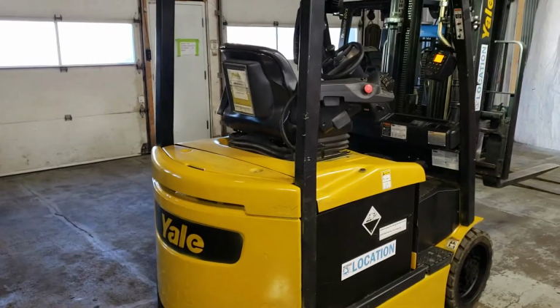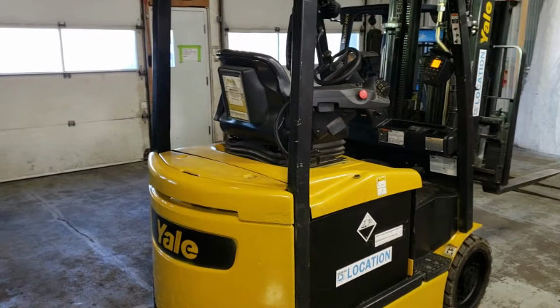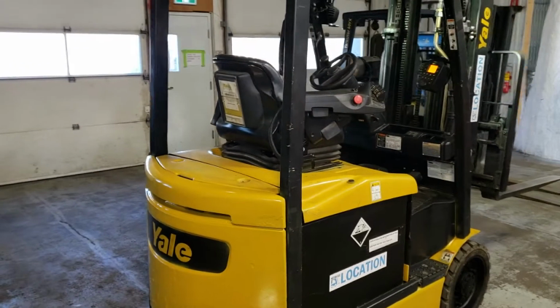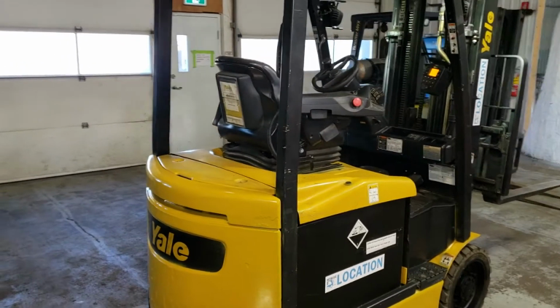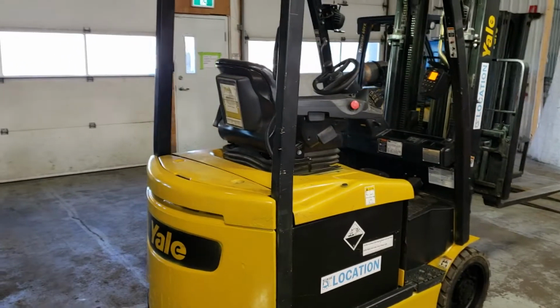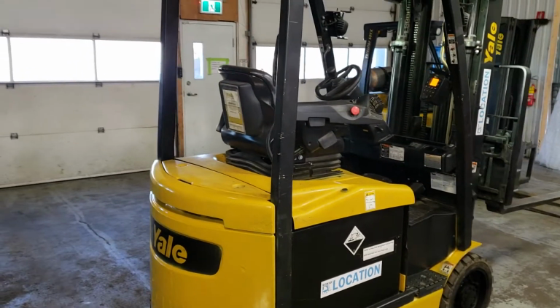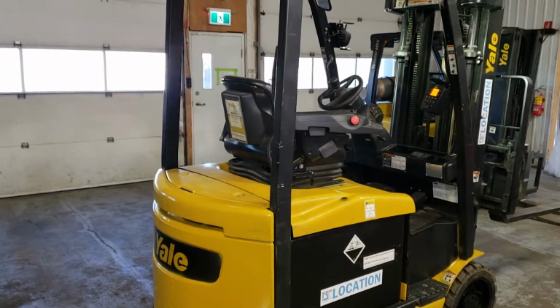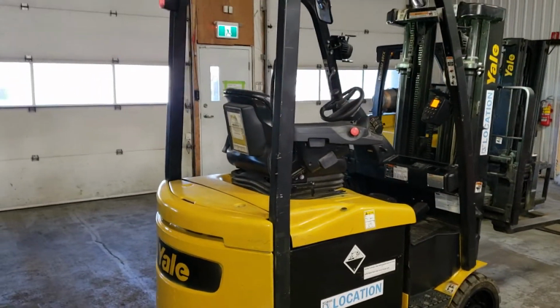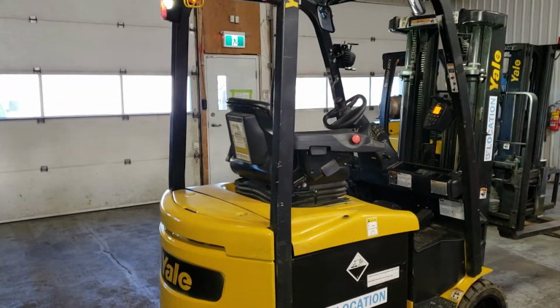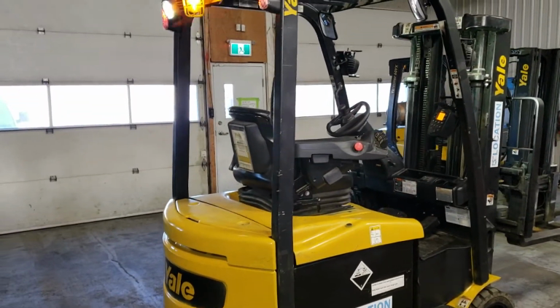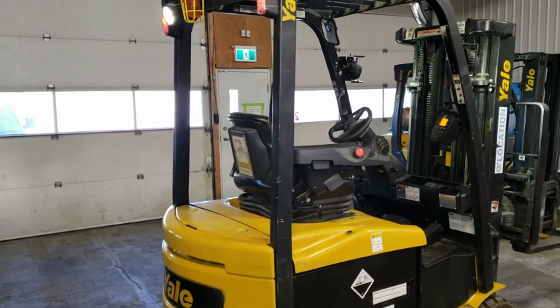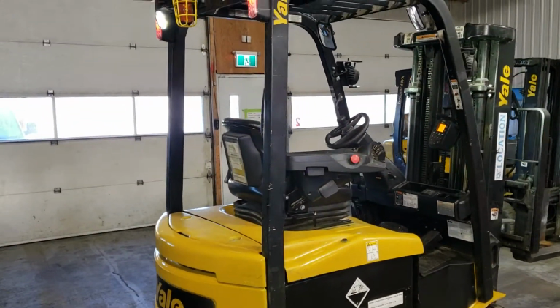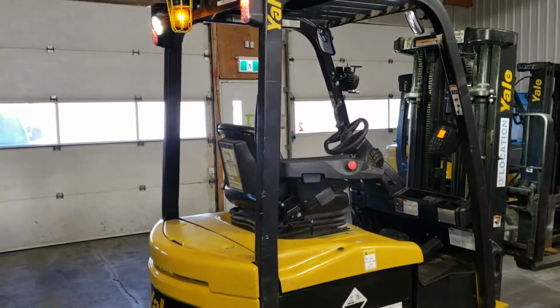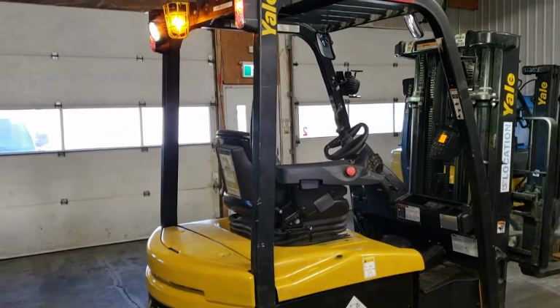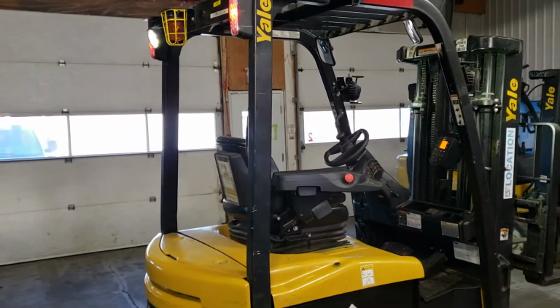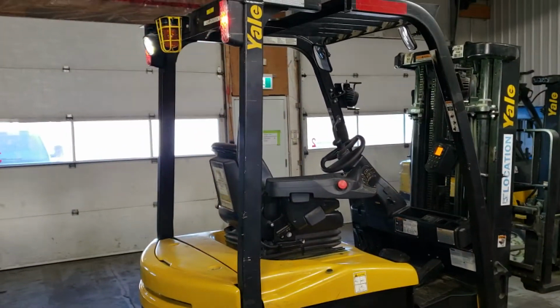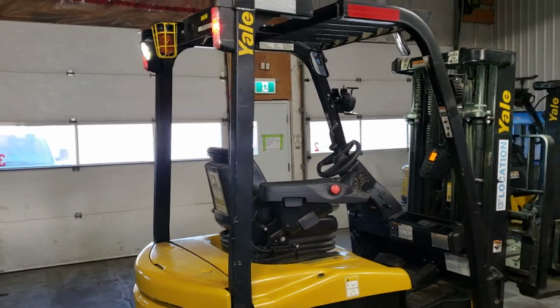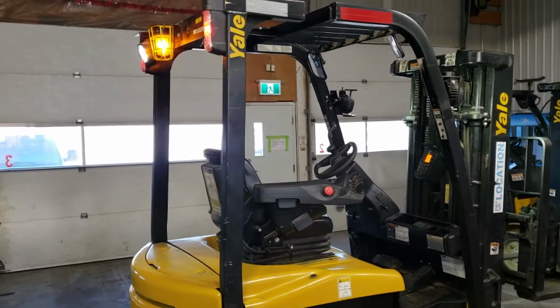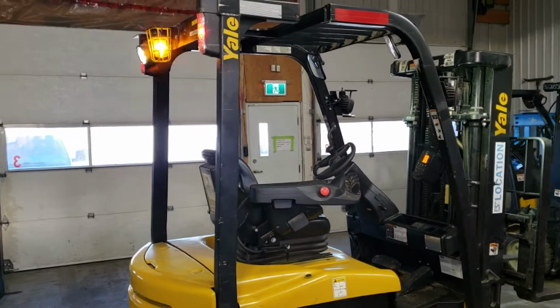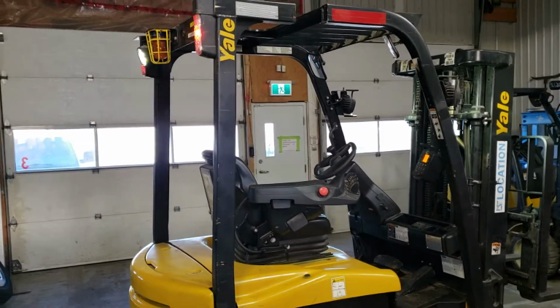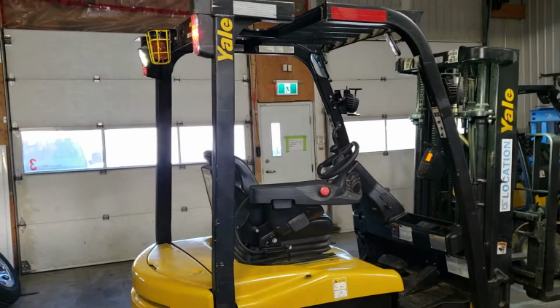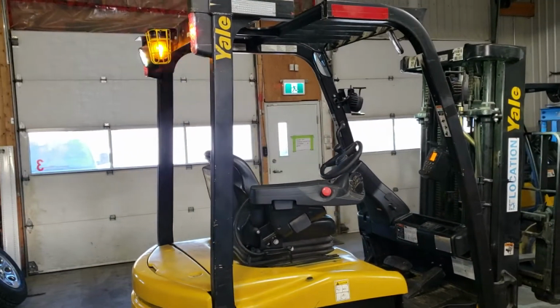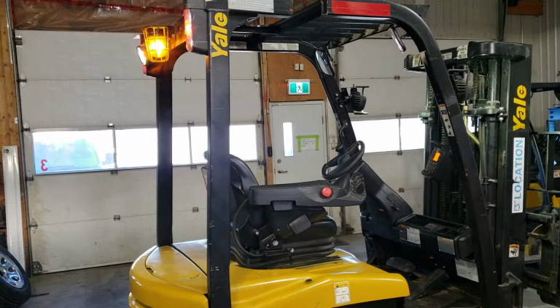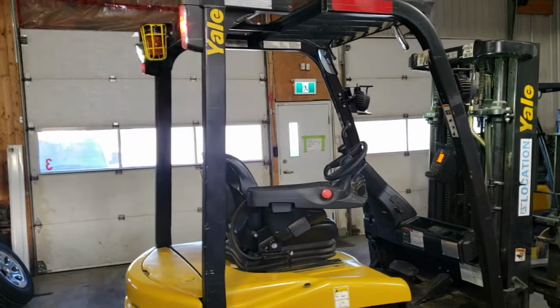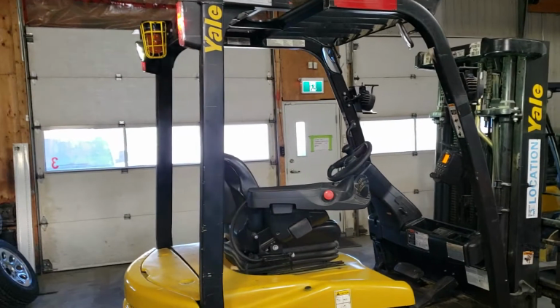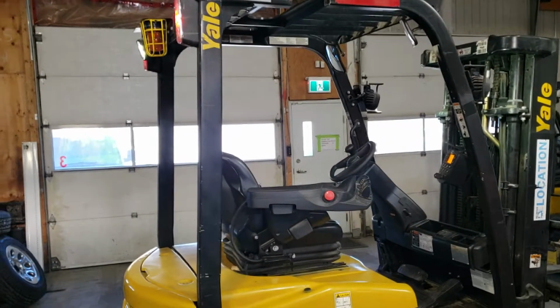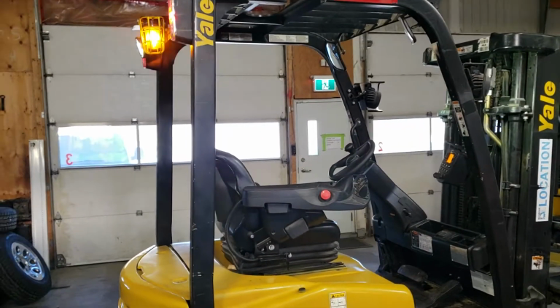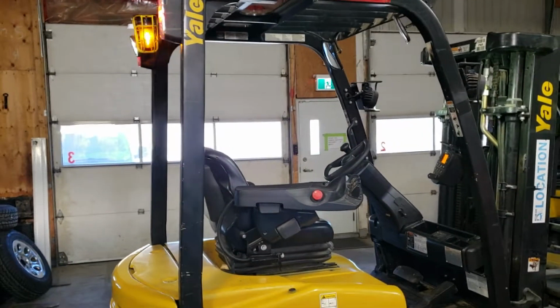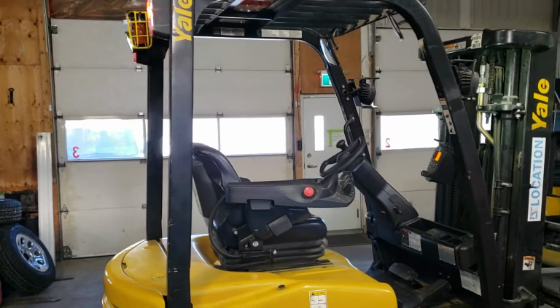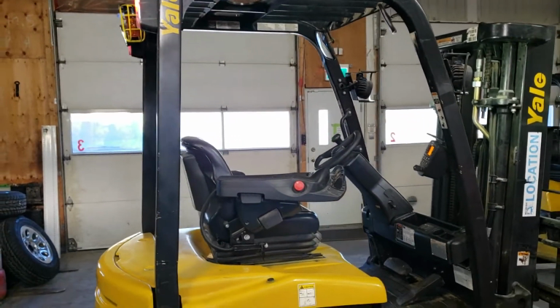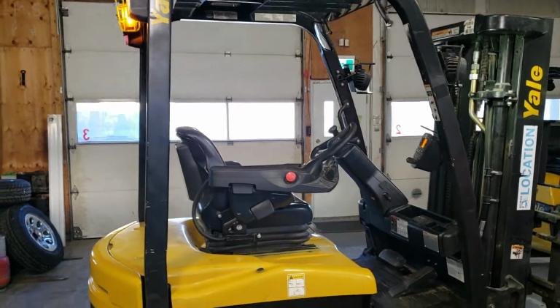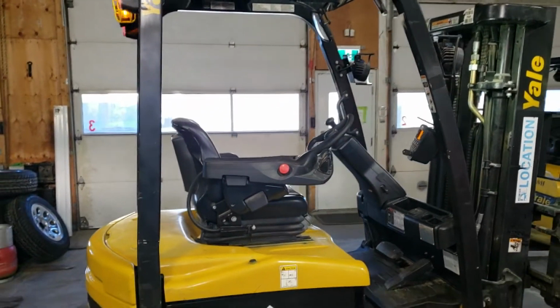This forklift has a three-stage mast that lifts up to 16 feet. It's equipped with a side shift and we have any length of fork you might need.